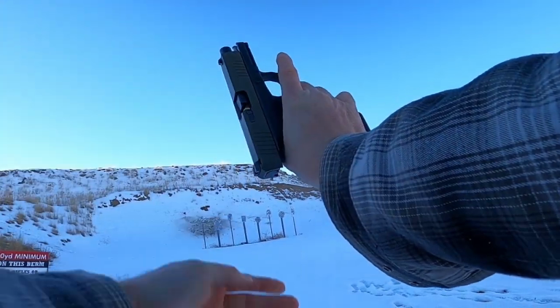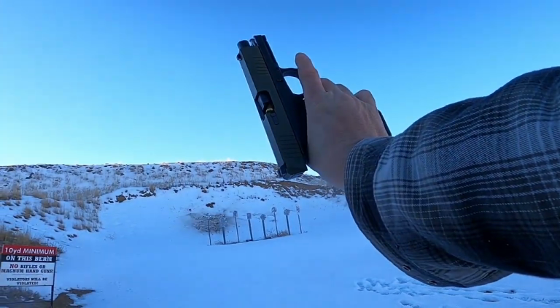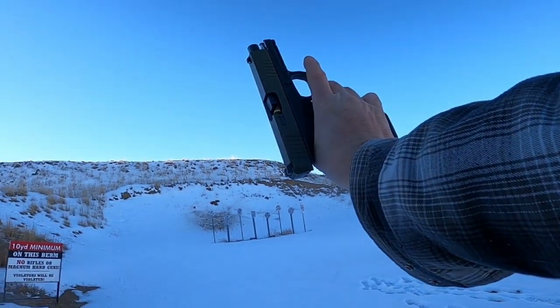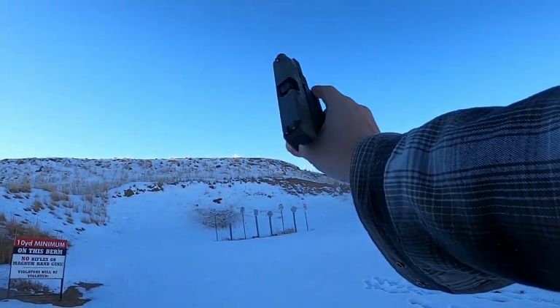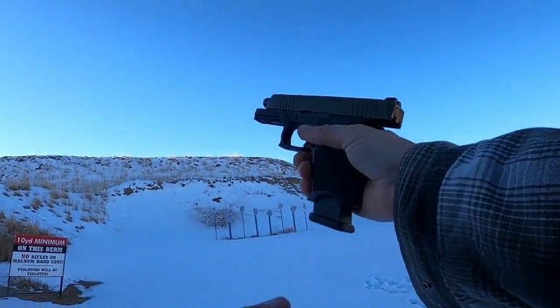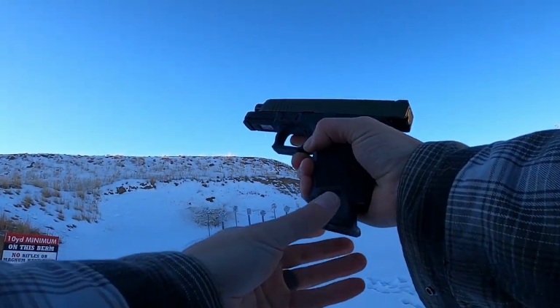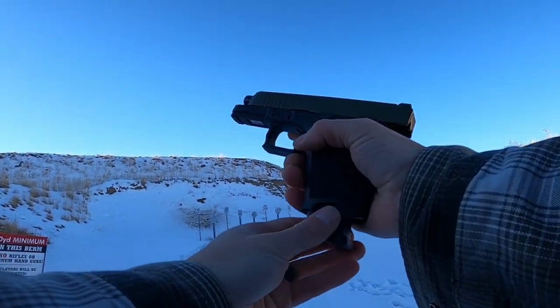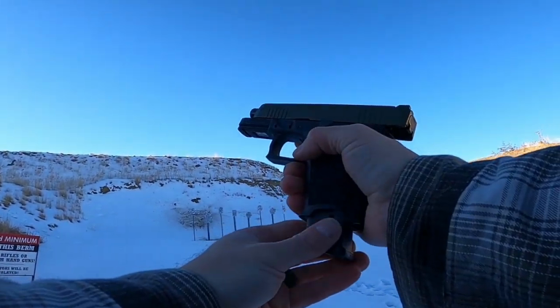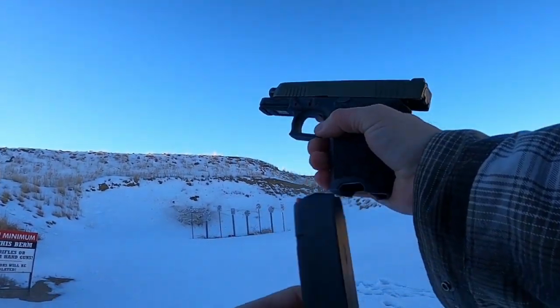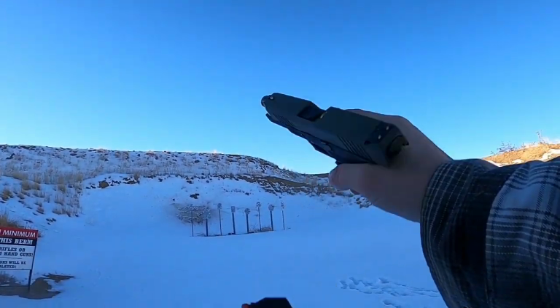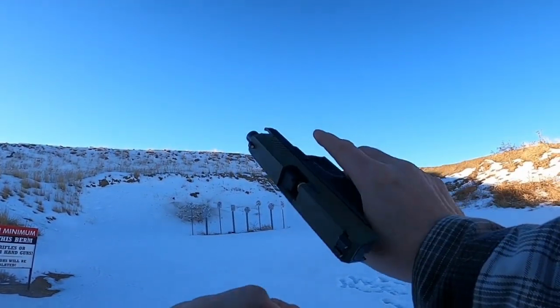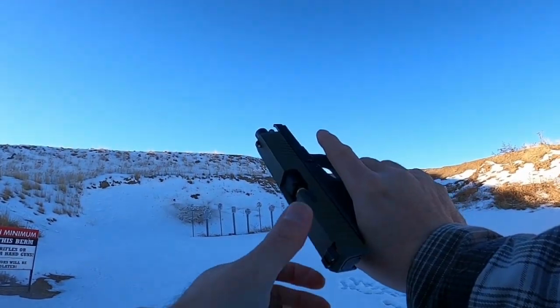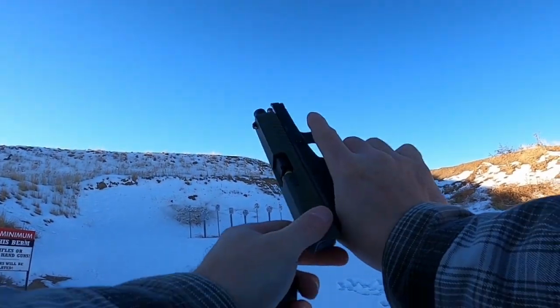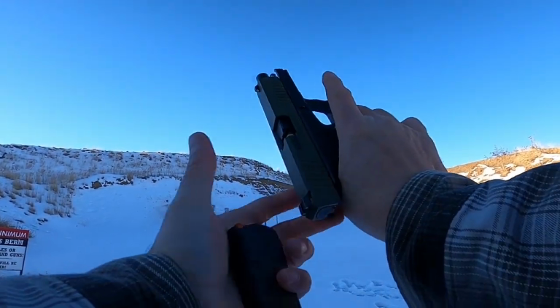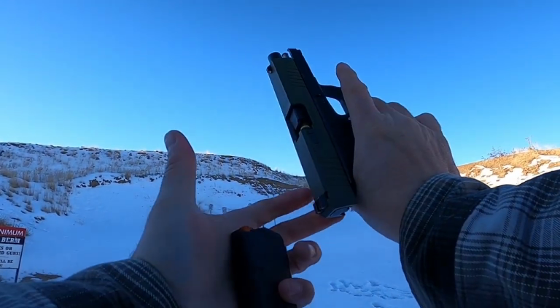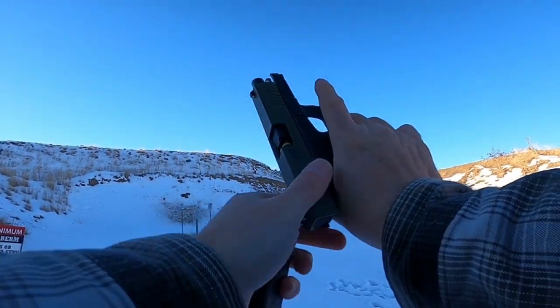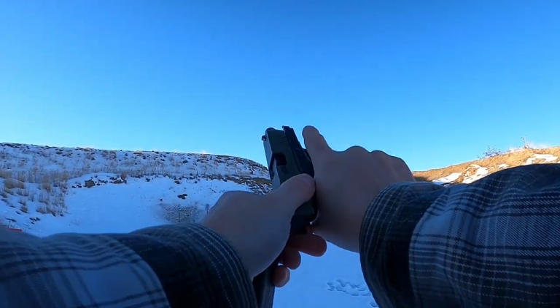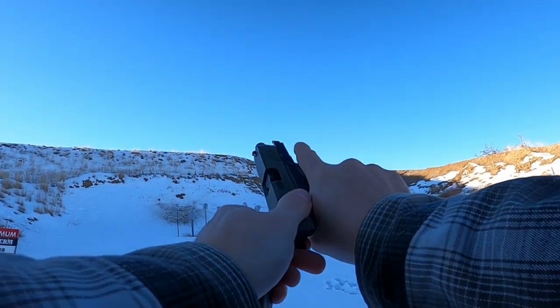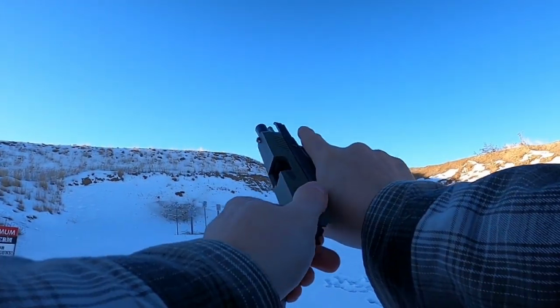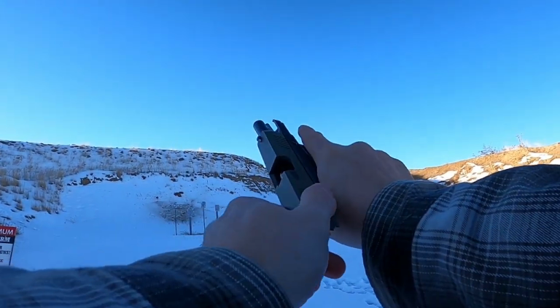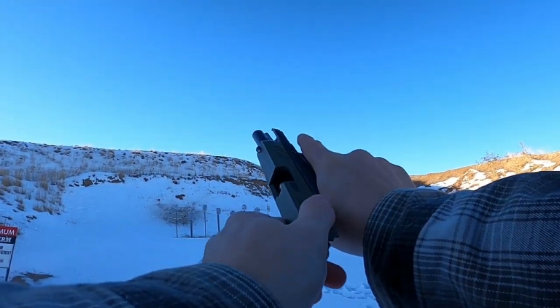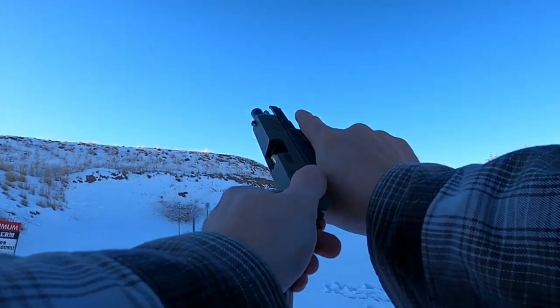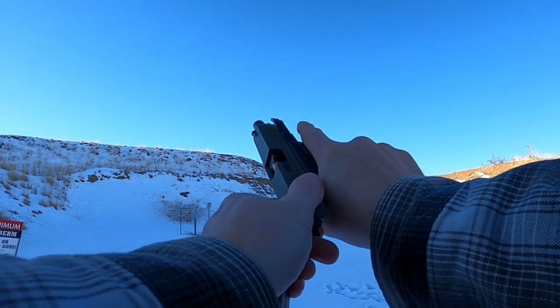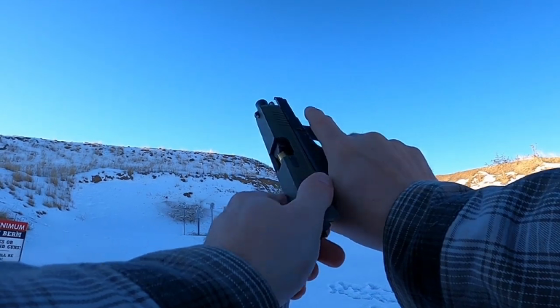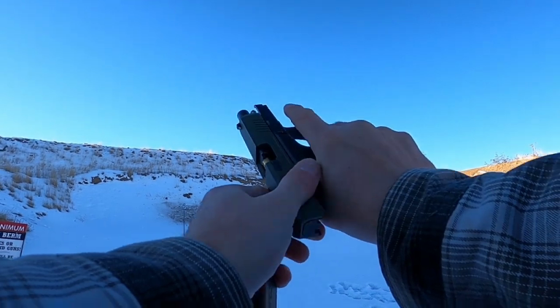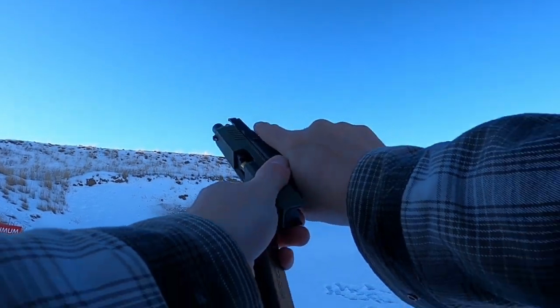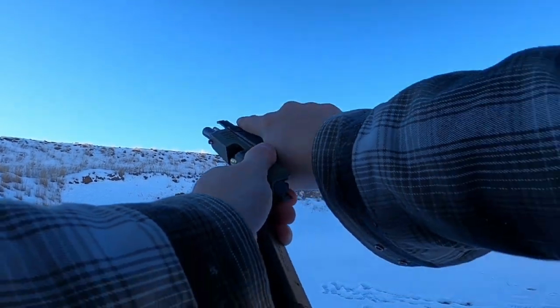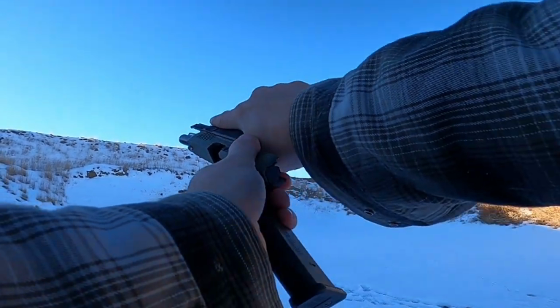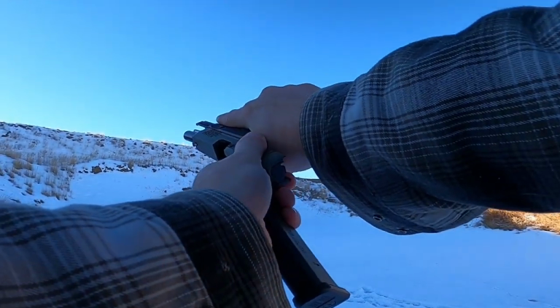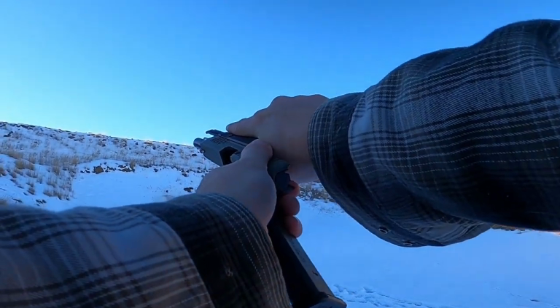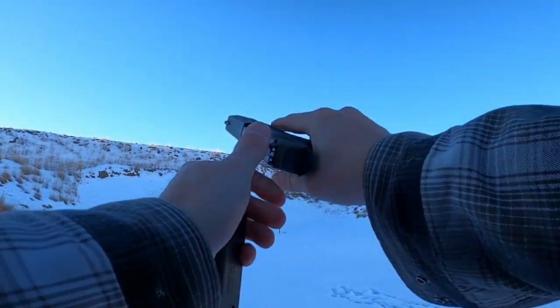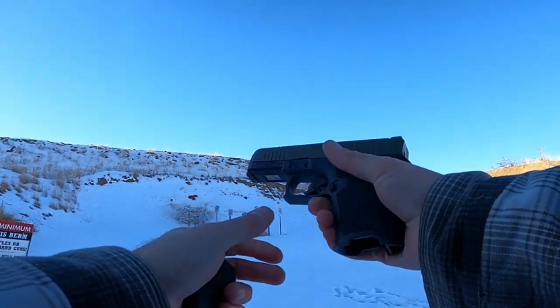Got a stovepipe — a little bit on the last round — but I'm pretty confident it's just my reloads.